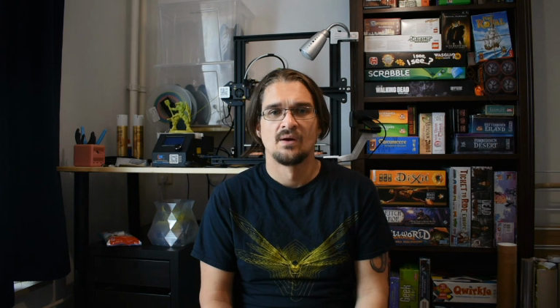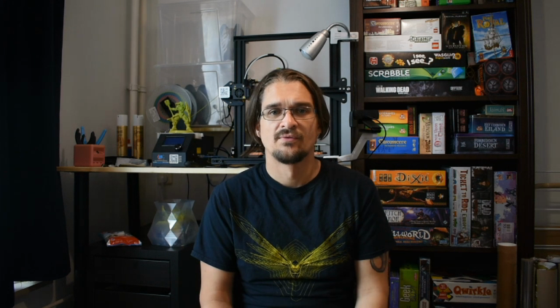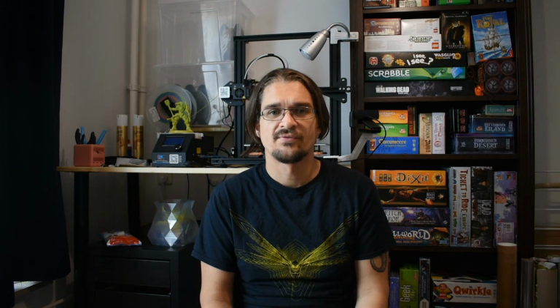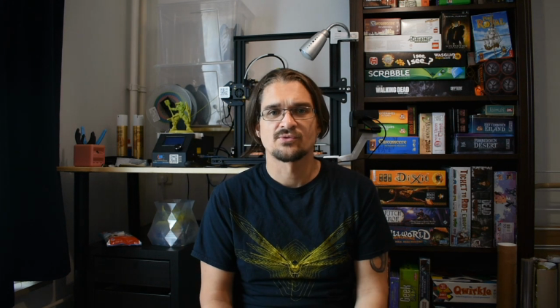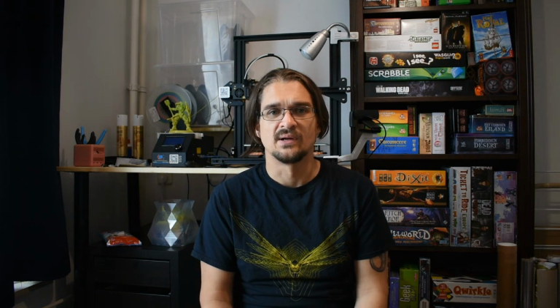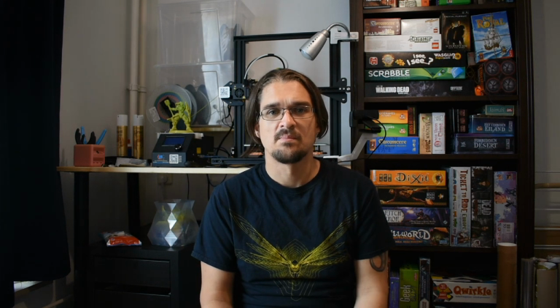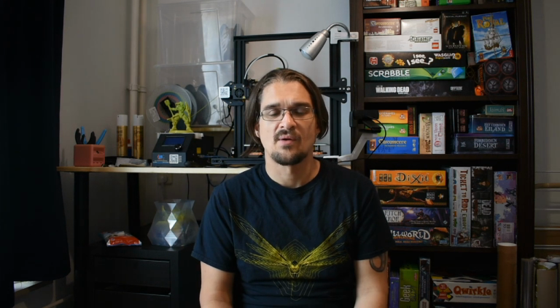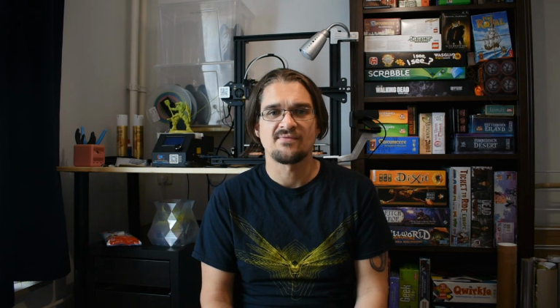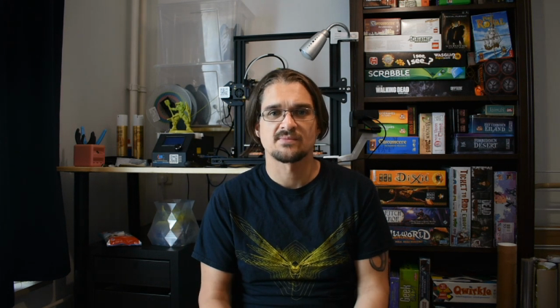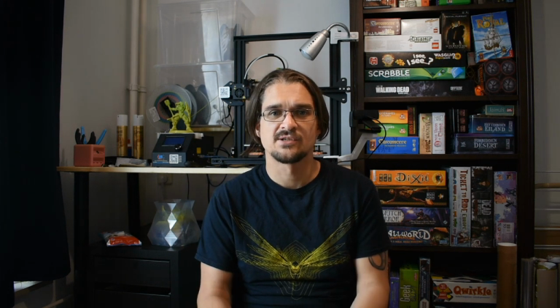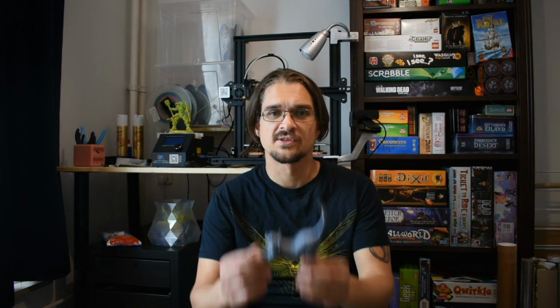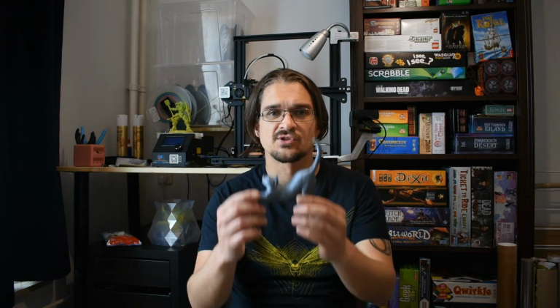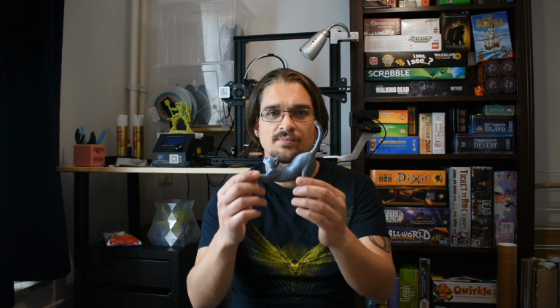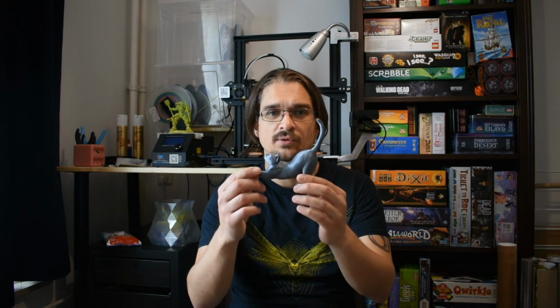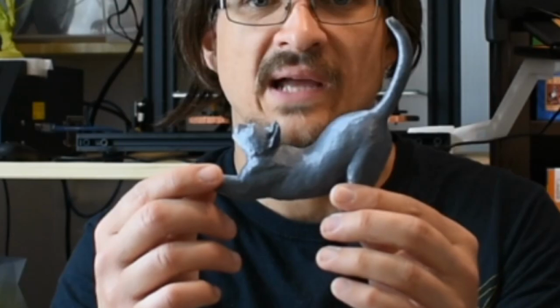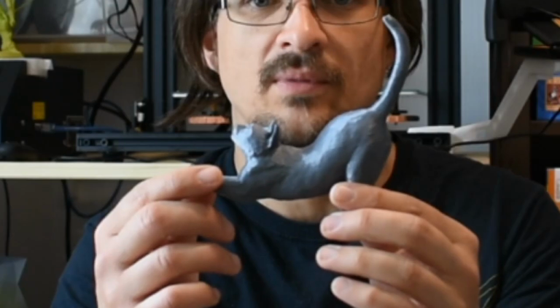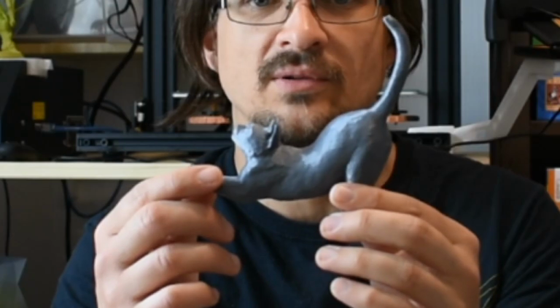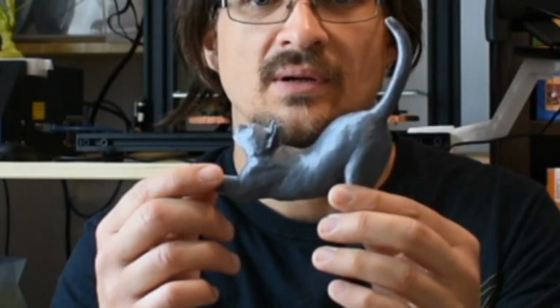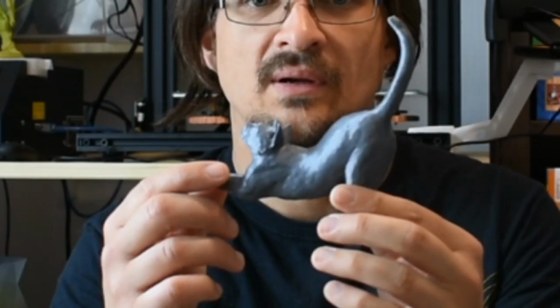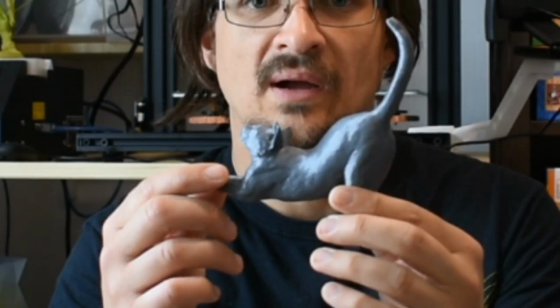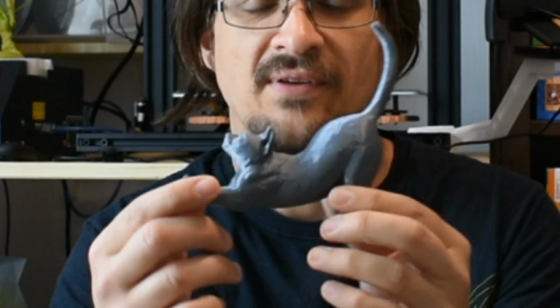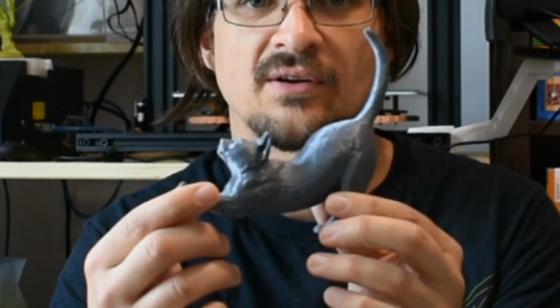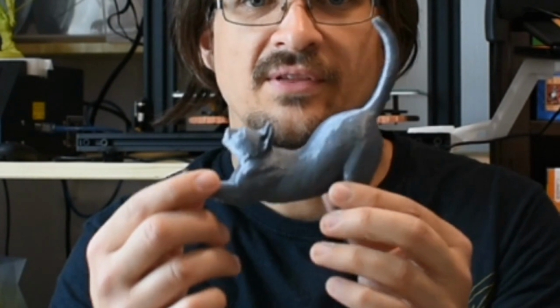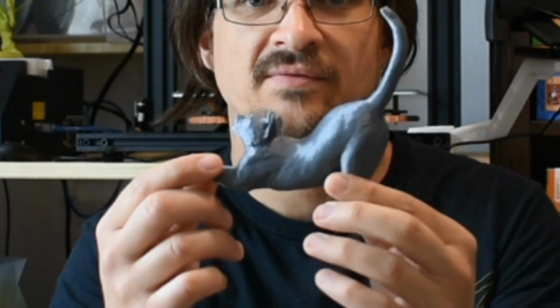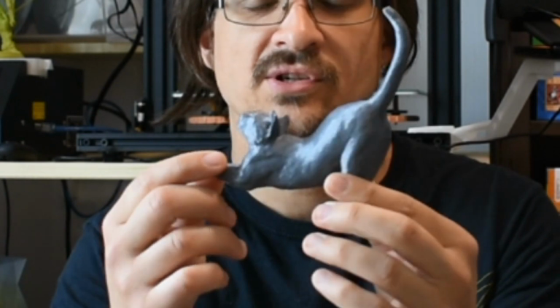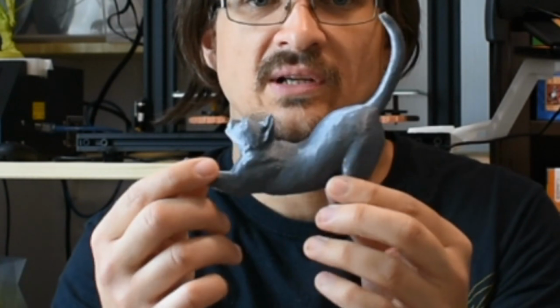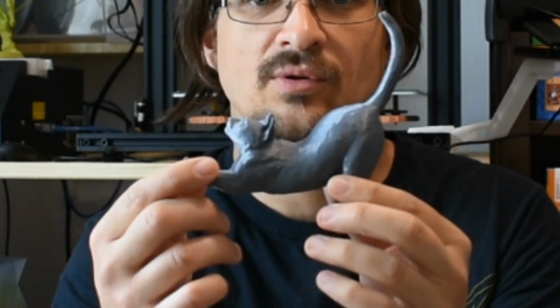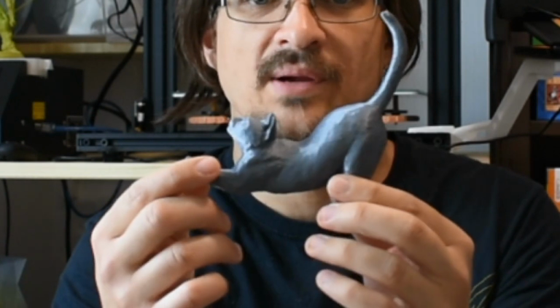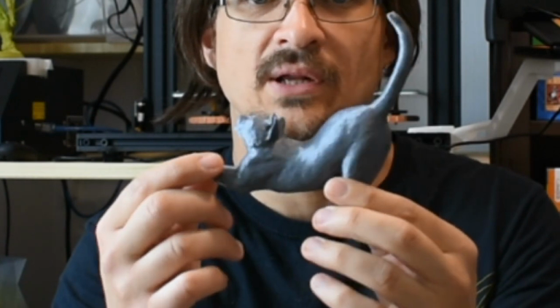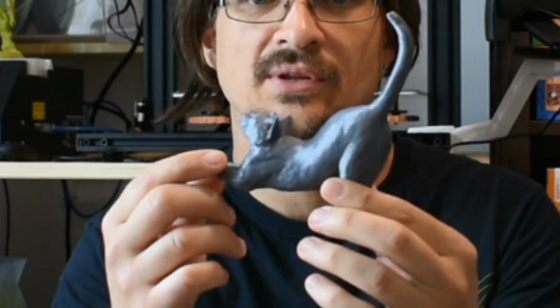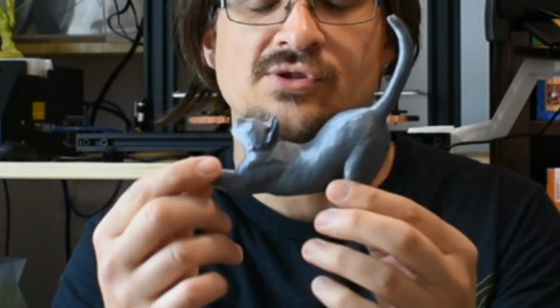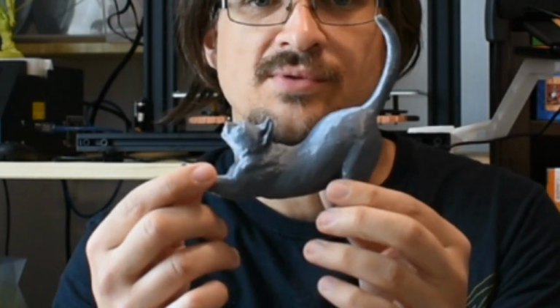For the first one, my wife asked me to print this super cool cat model. I found it on Thingiverse — the link will be below in the description.